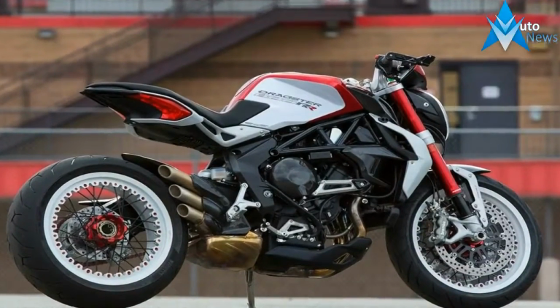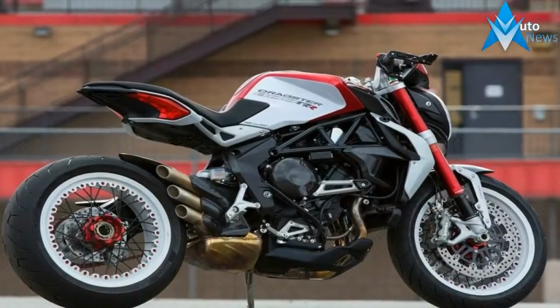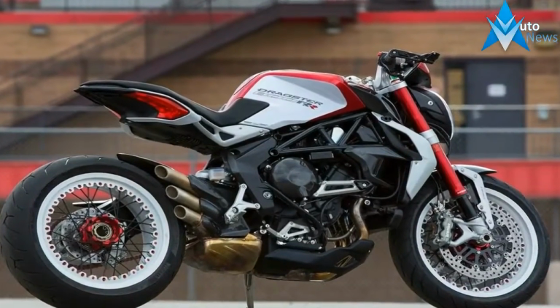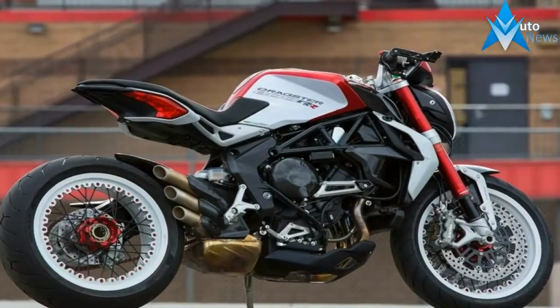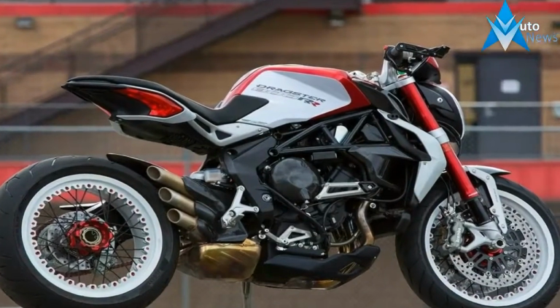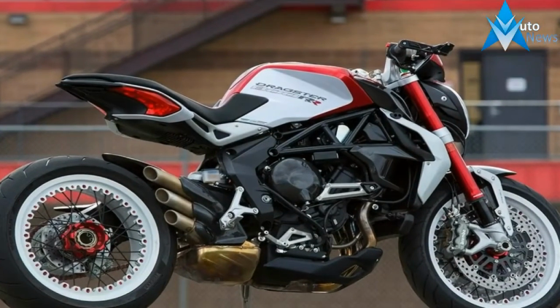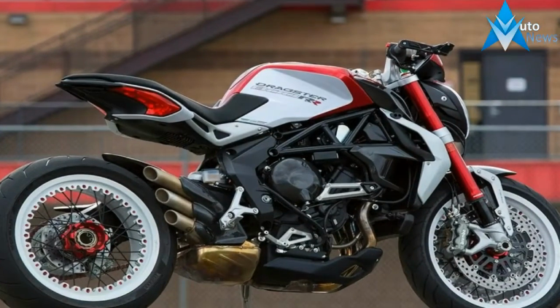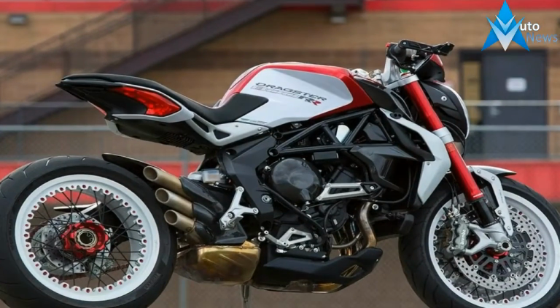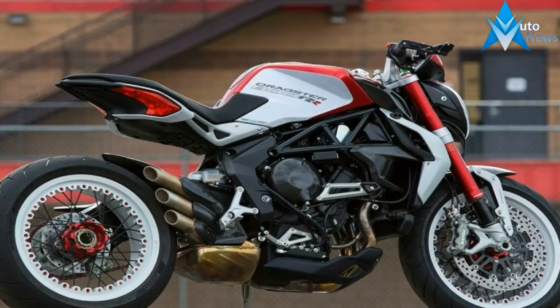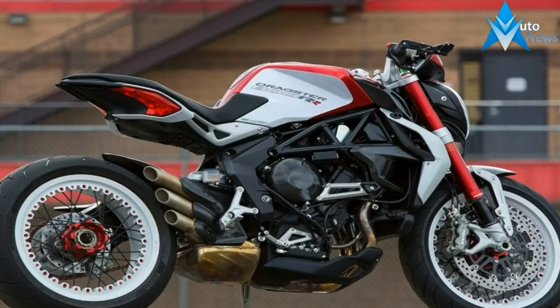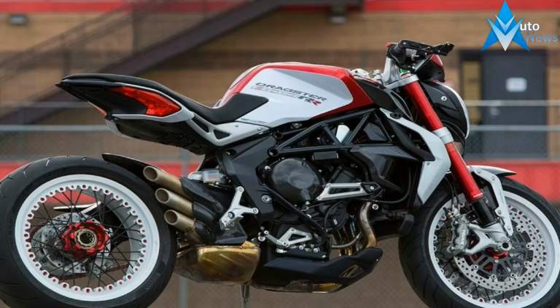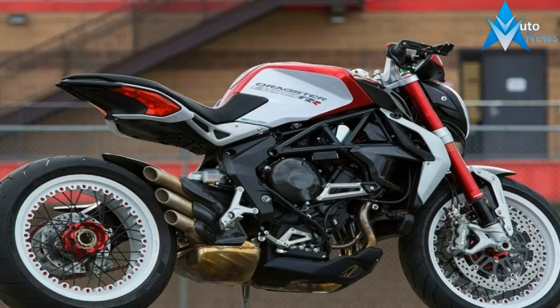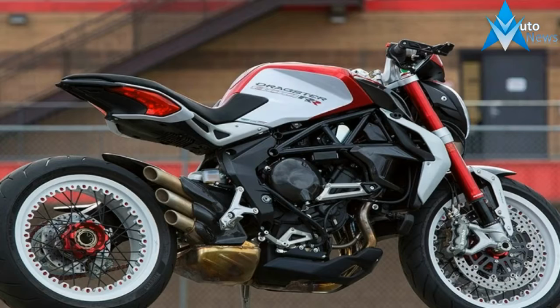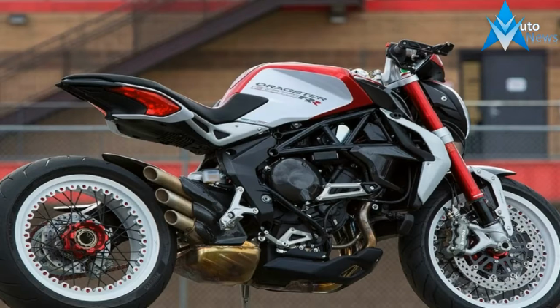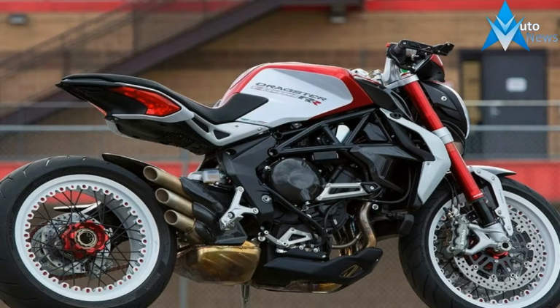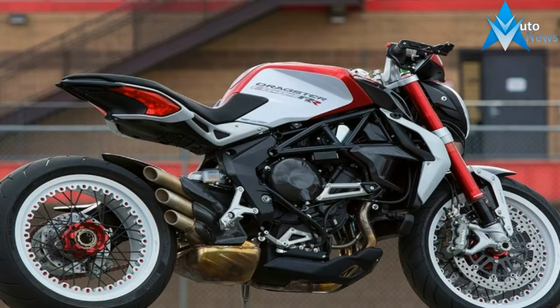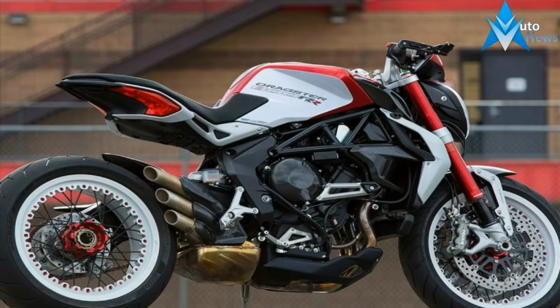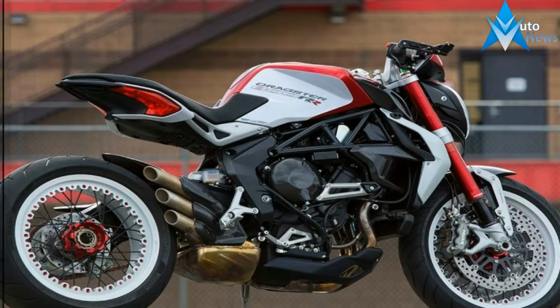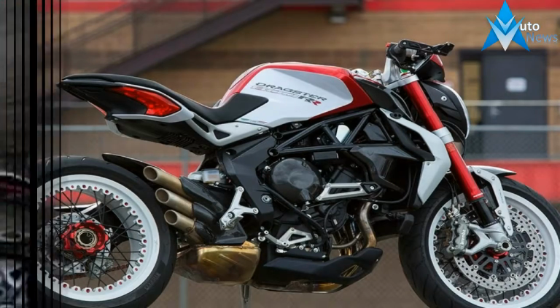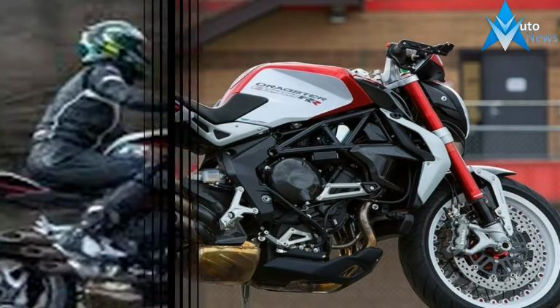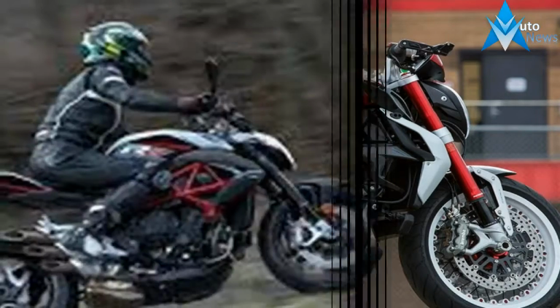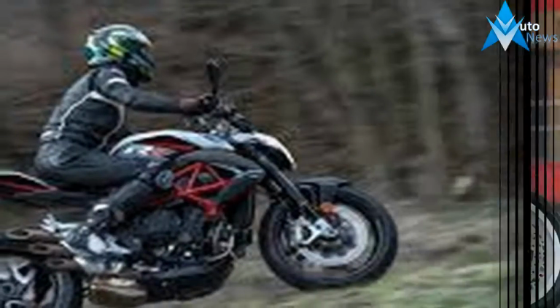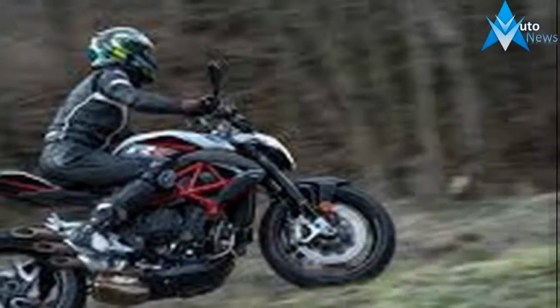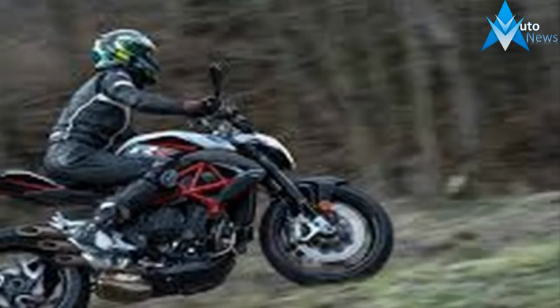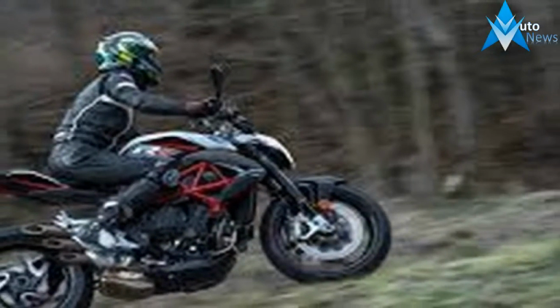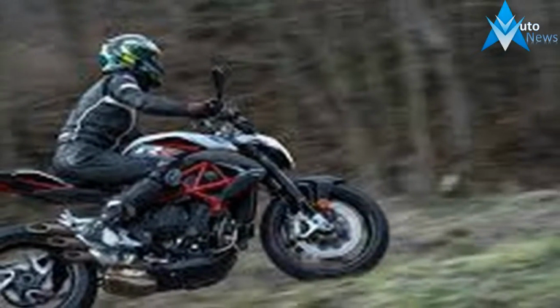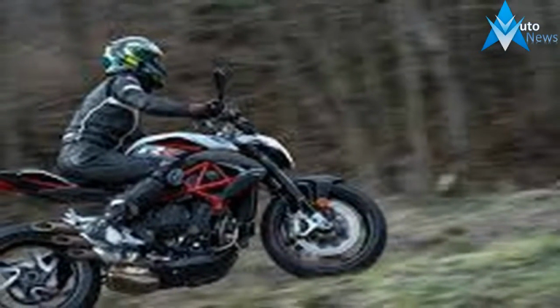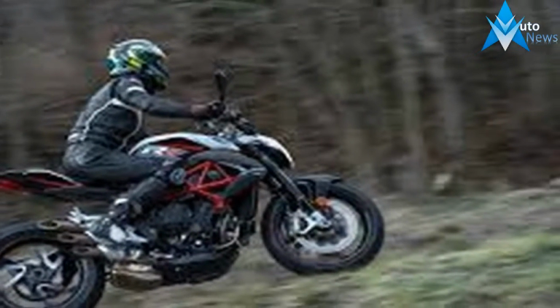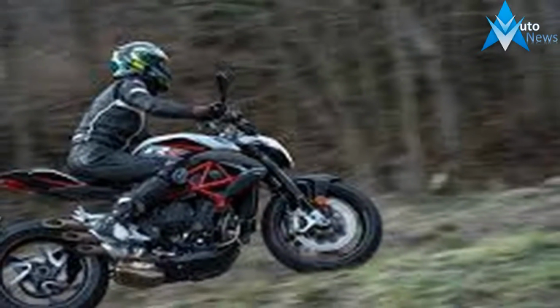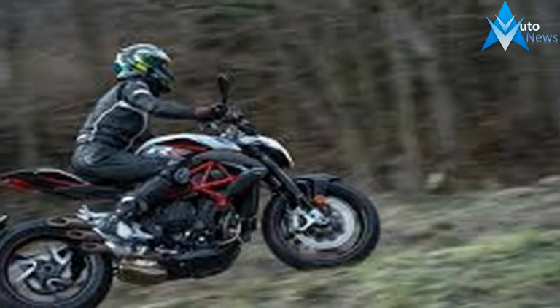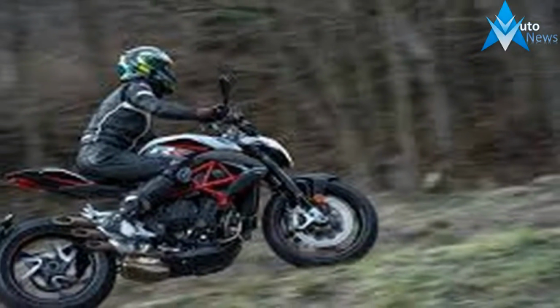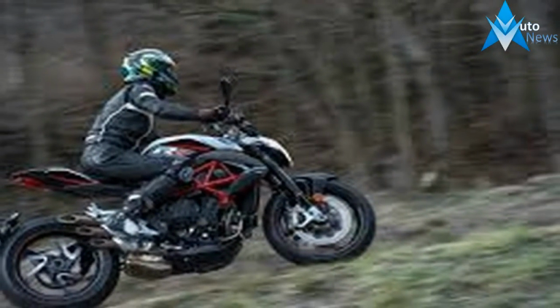The monoshock supports the swingarm on a progressive linkage, and it comes with adjustable preload as well as rebound.